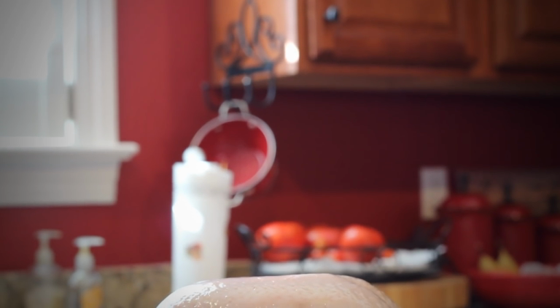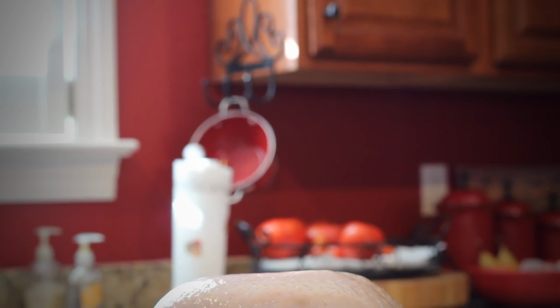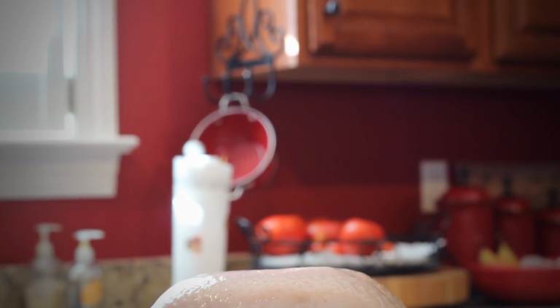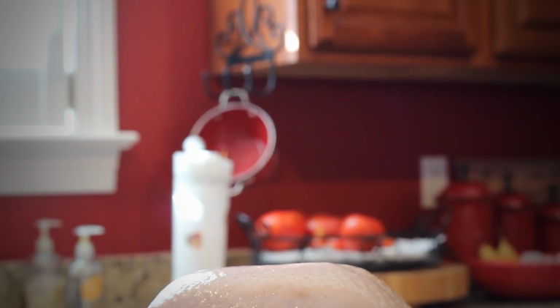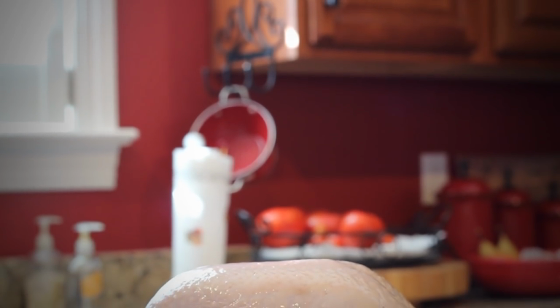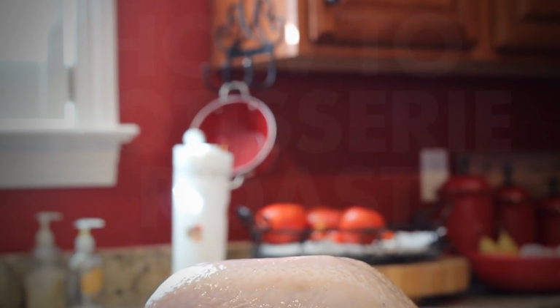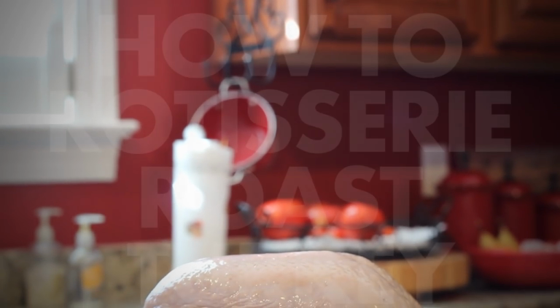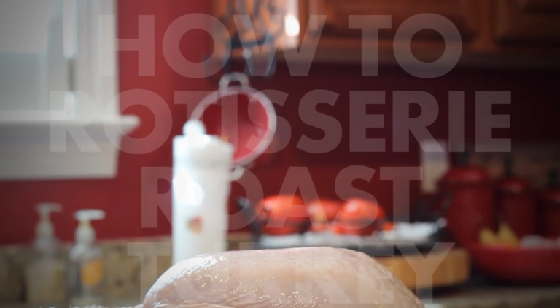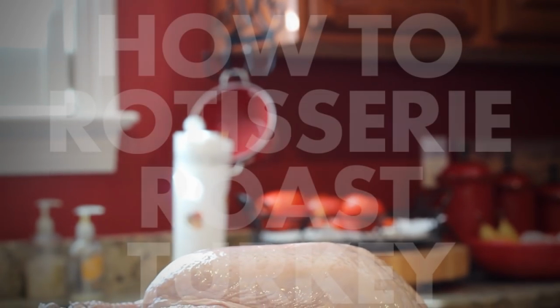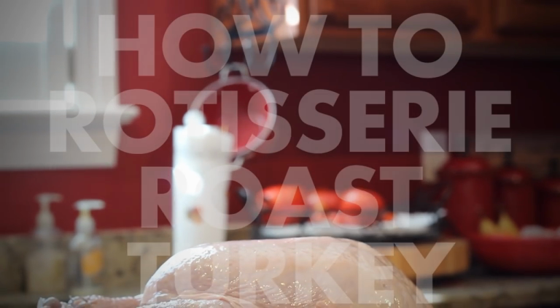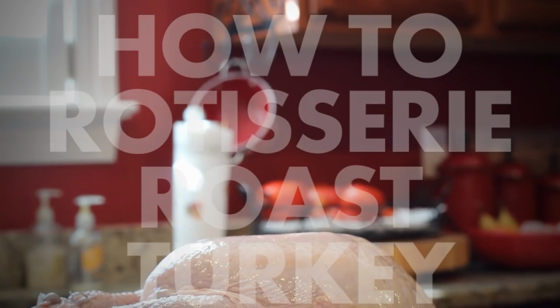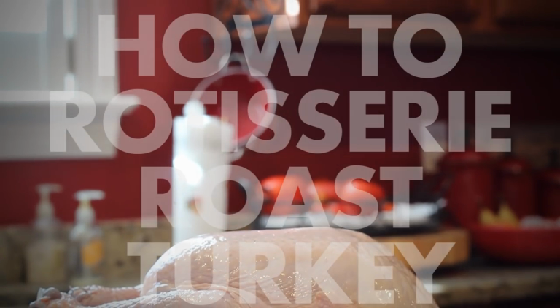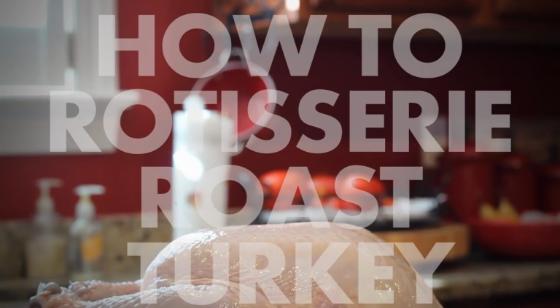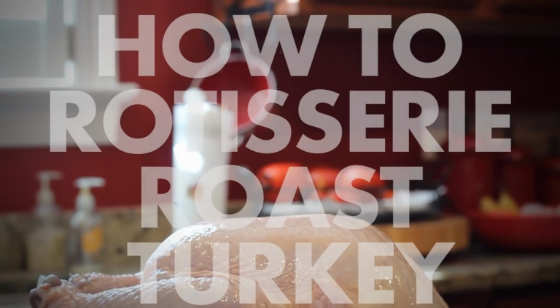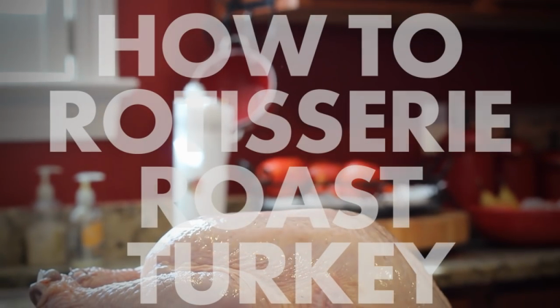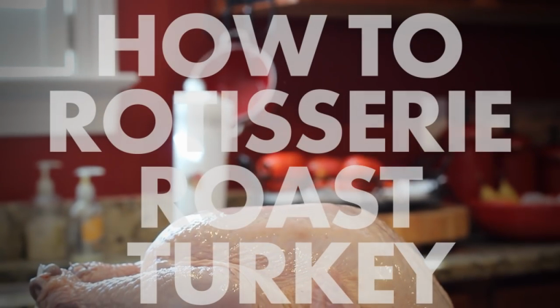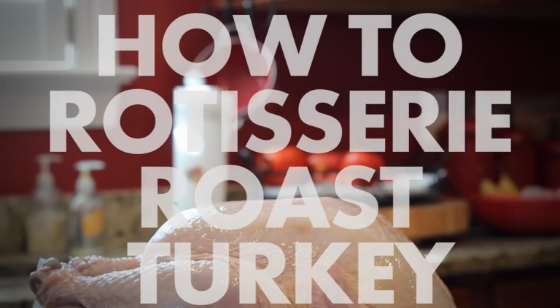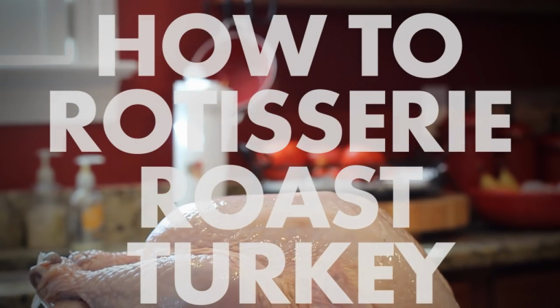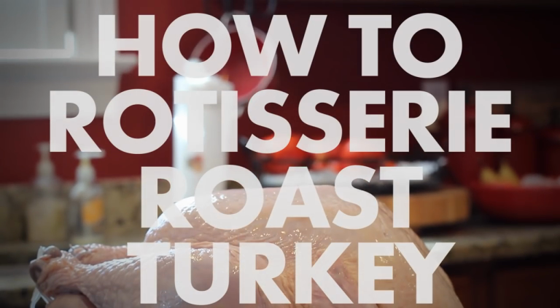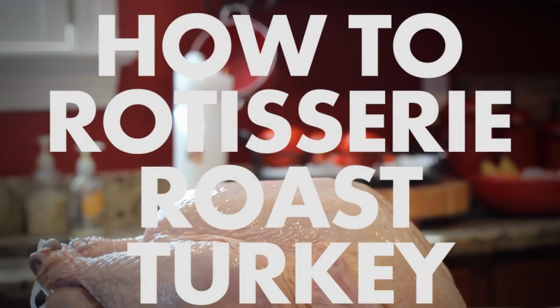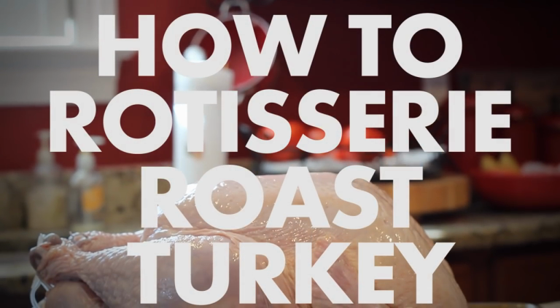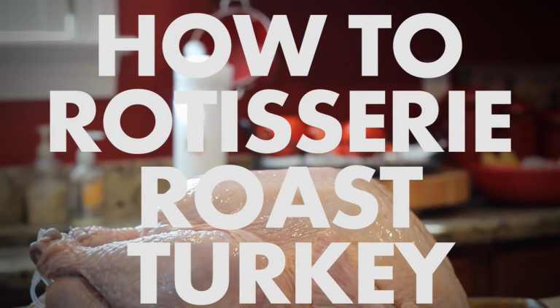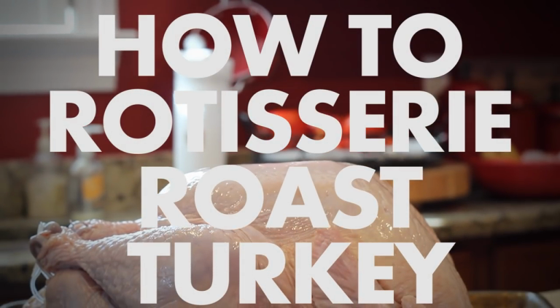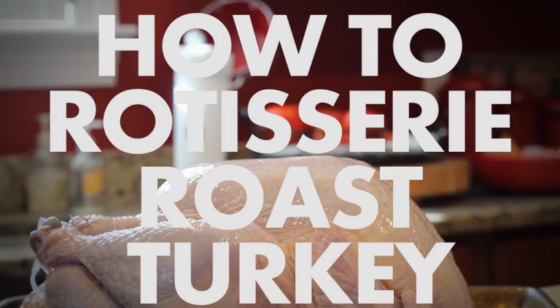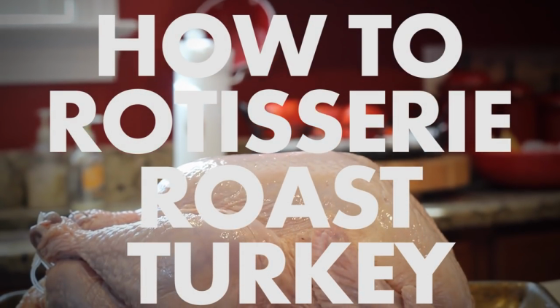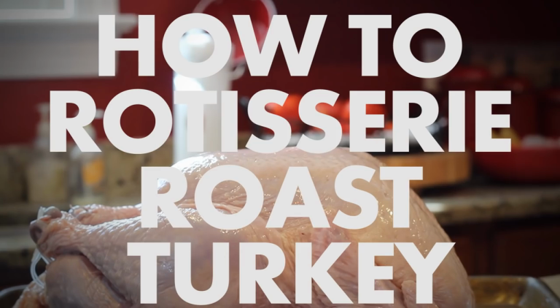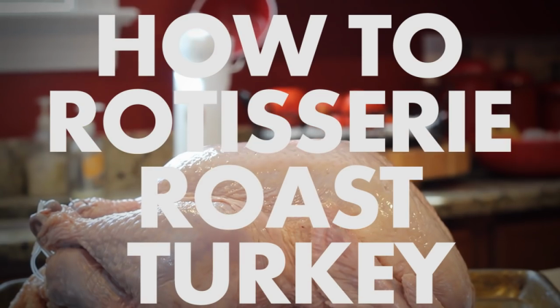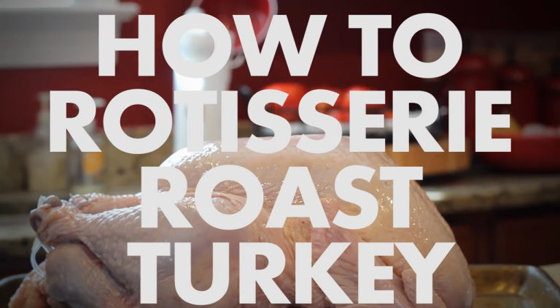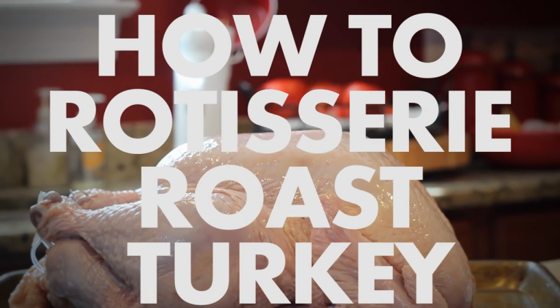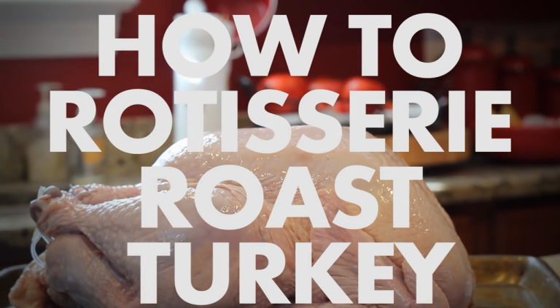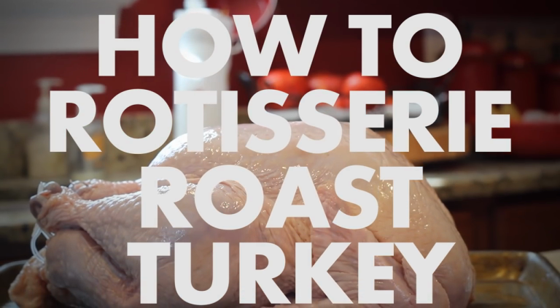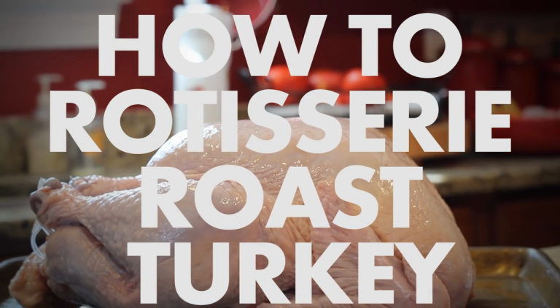Hi, it's Phil West with BBQTricks.com with the lowdown on how to rotisserie roast a turkey.